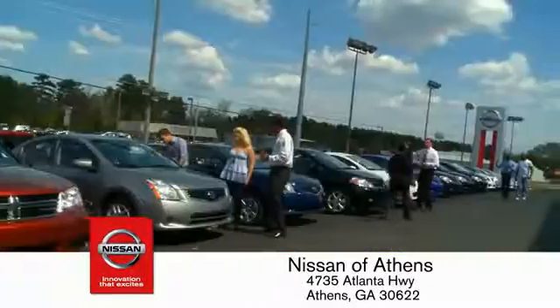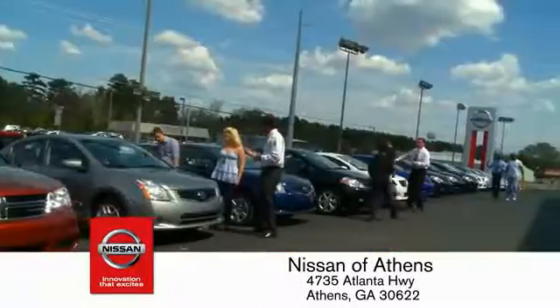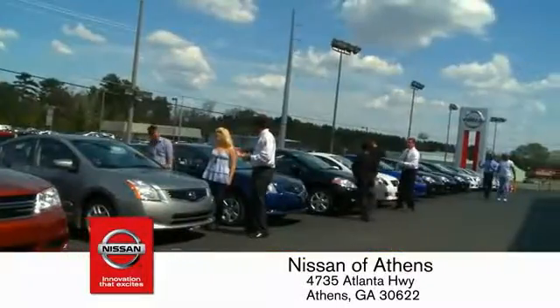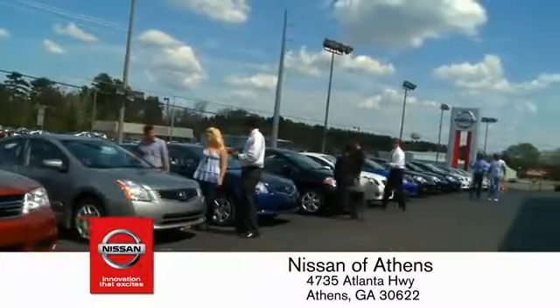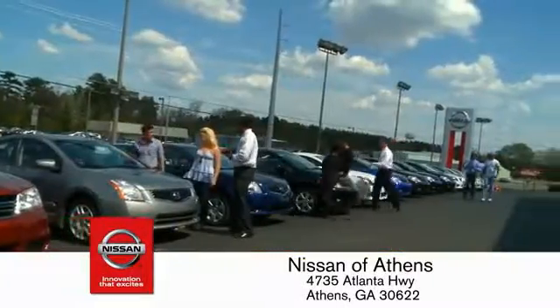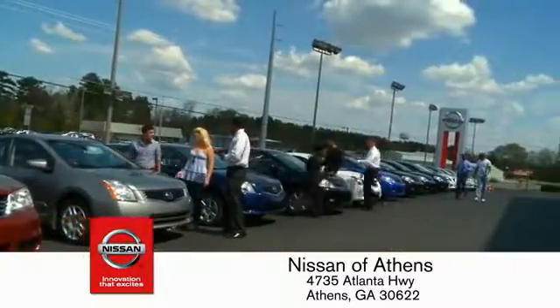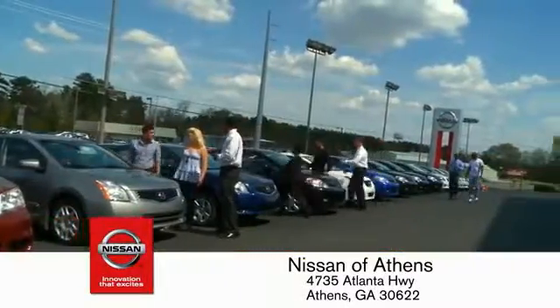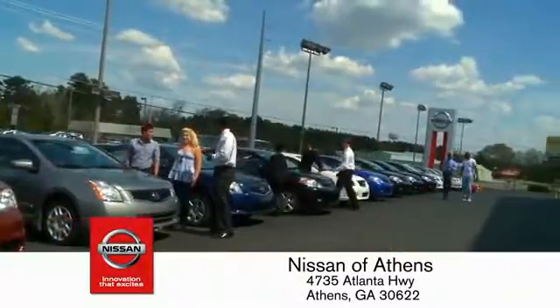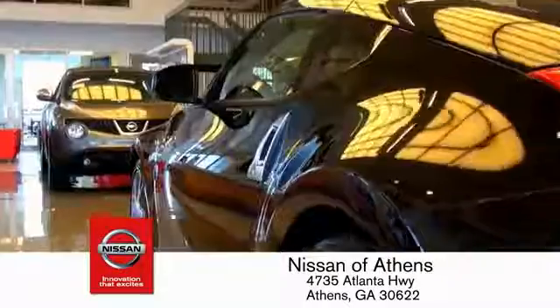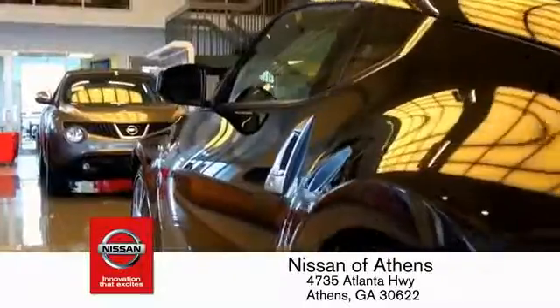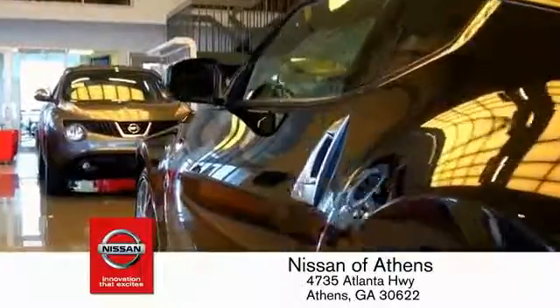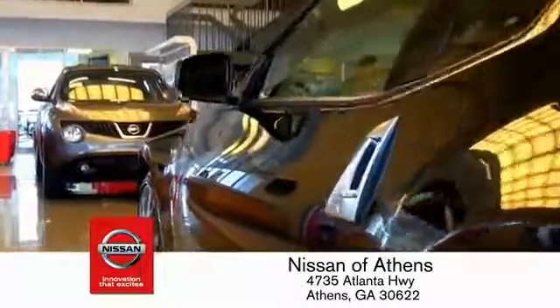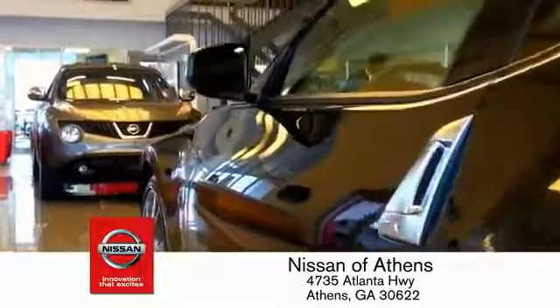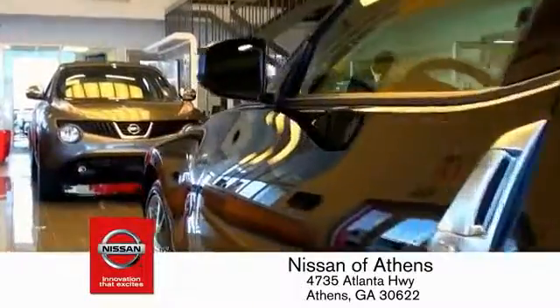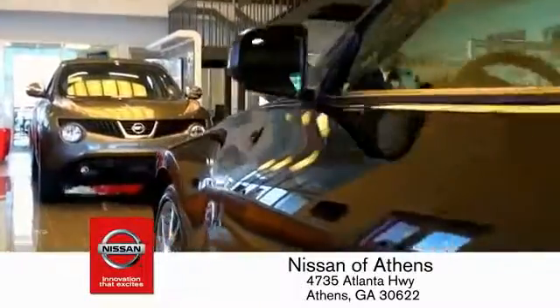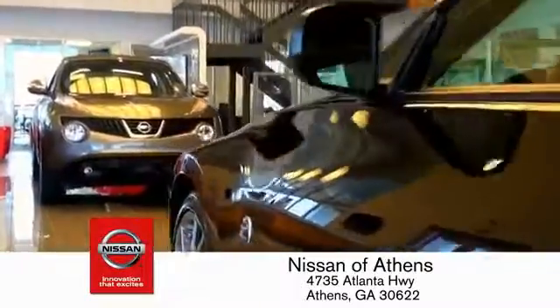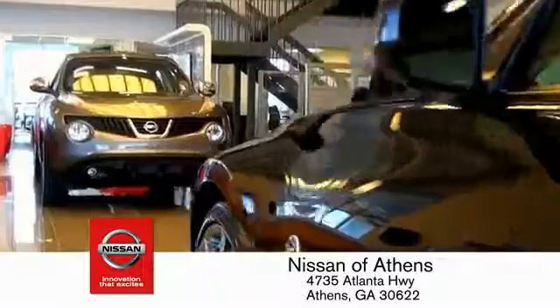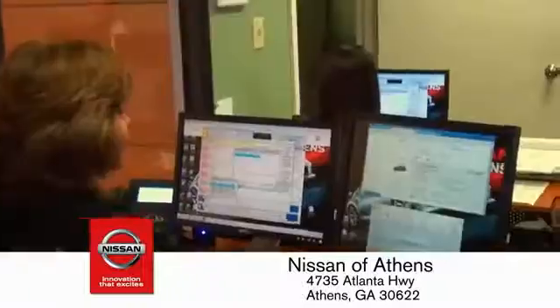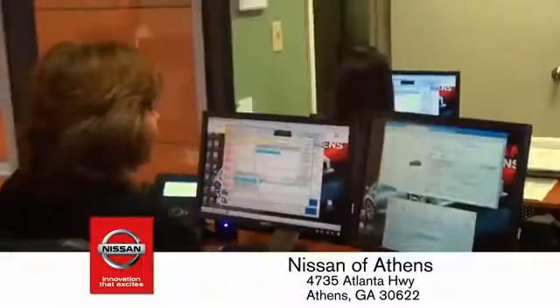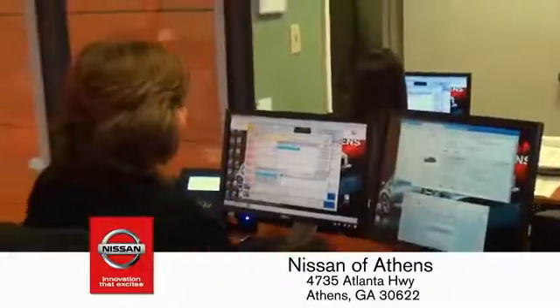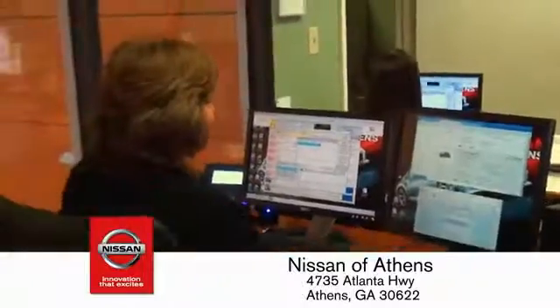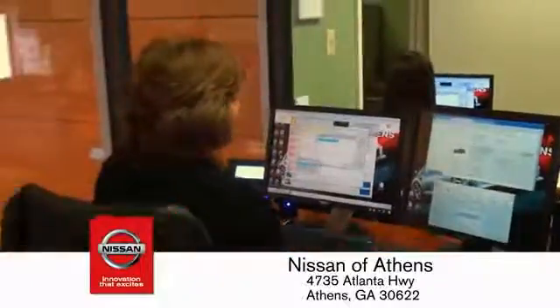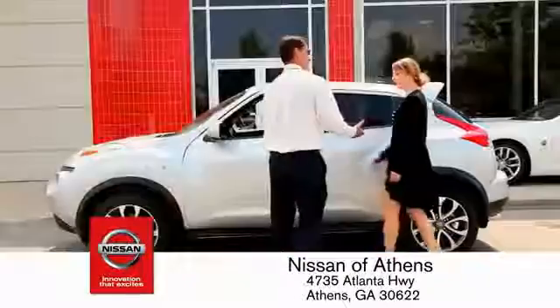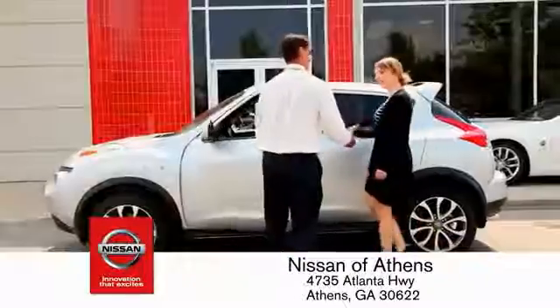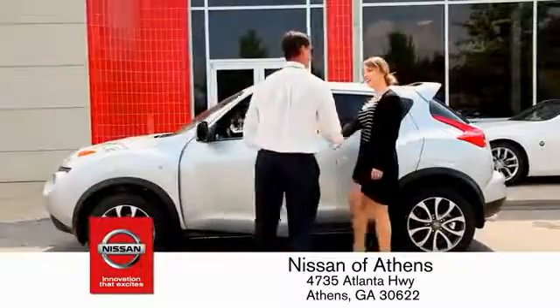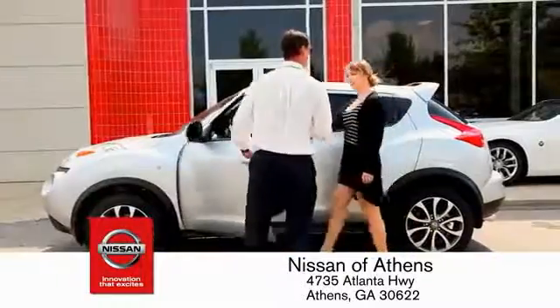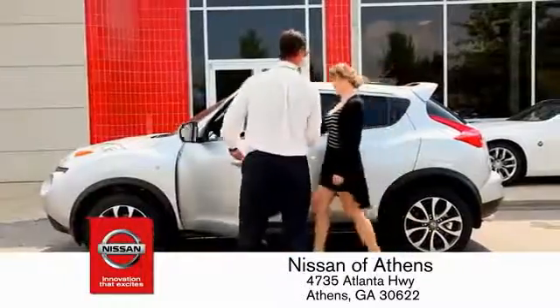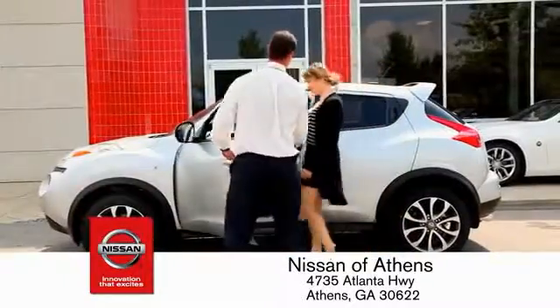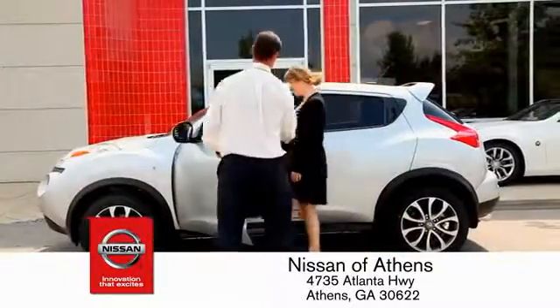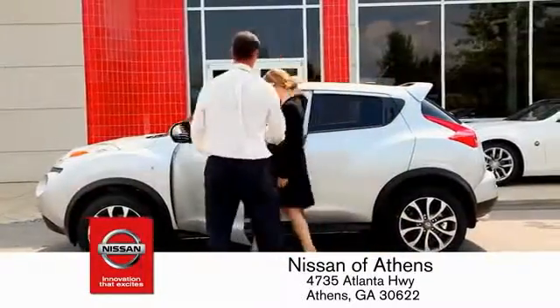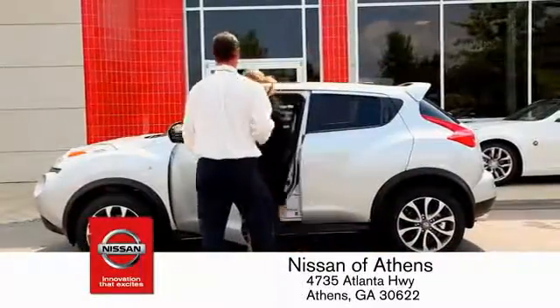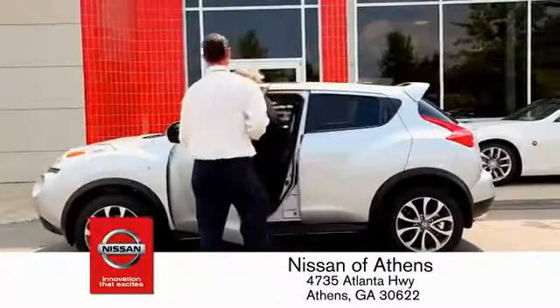Plus, if Nissan of Athens doesn't have the vehicle you want in stock, we'll find it and deliver it right to your door.